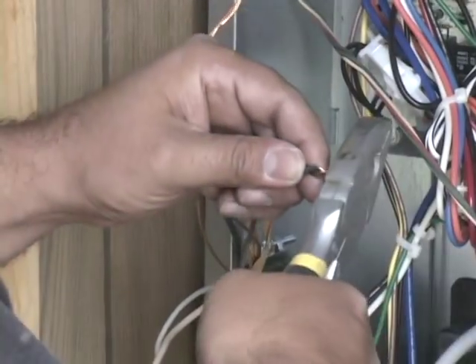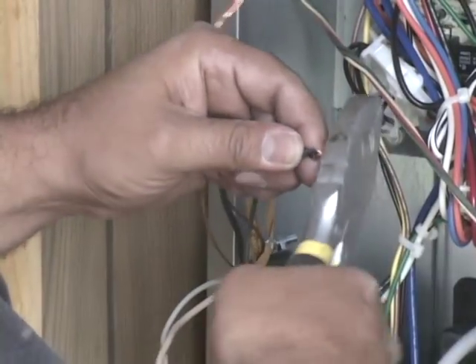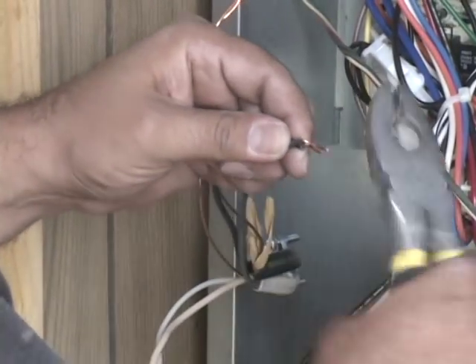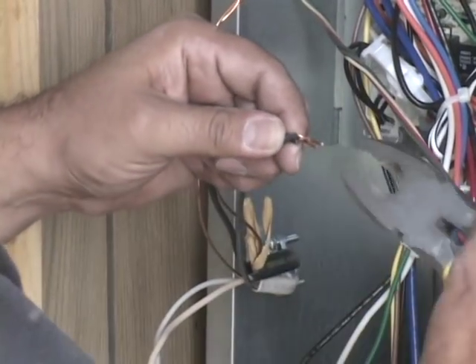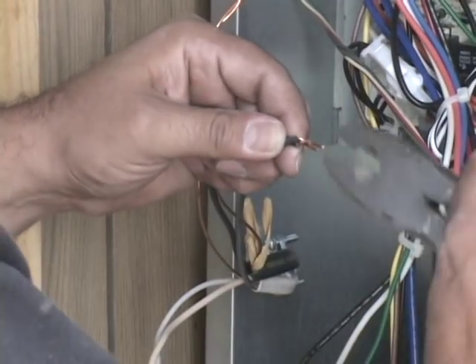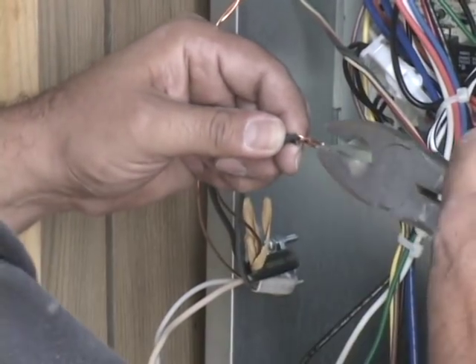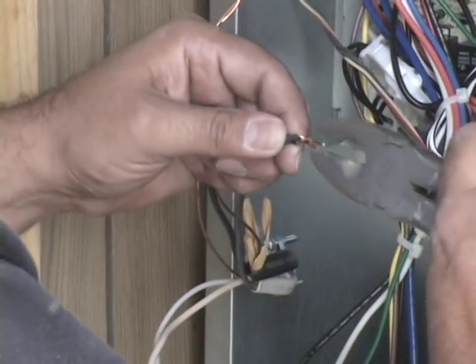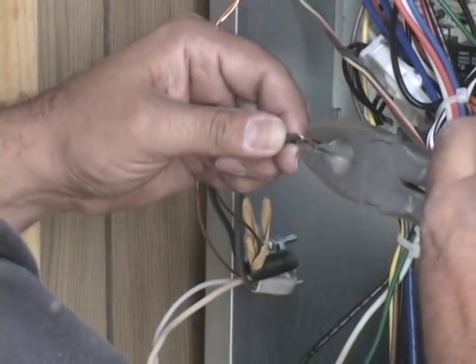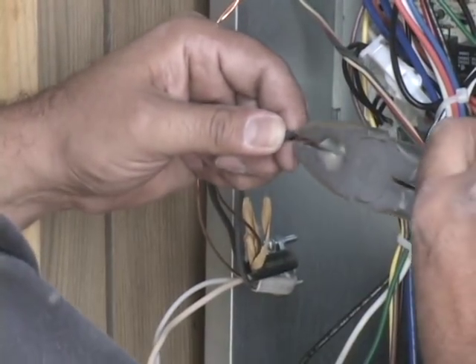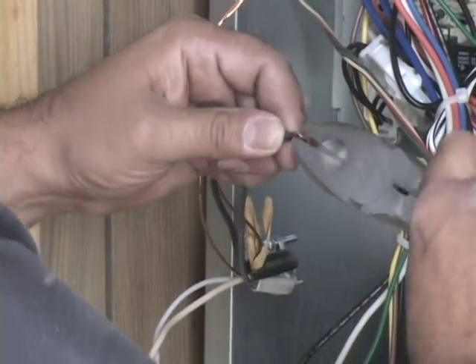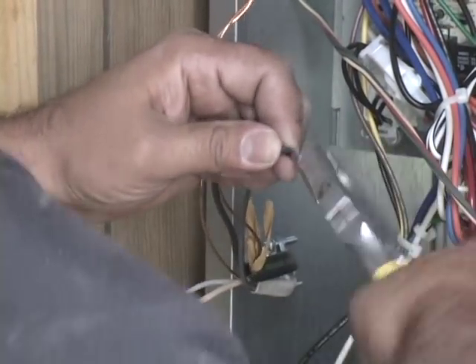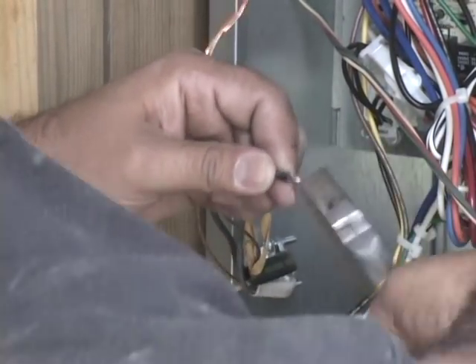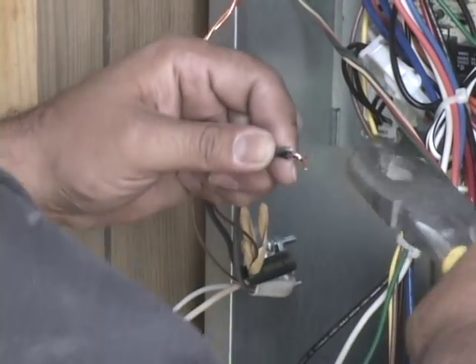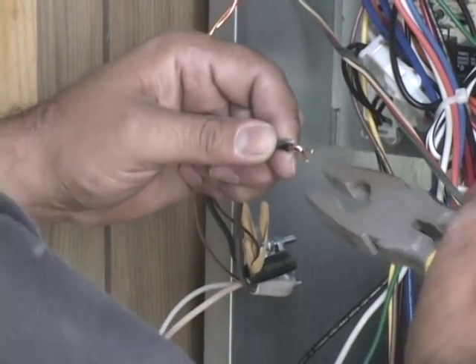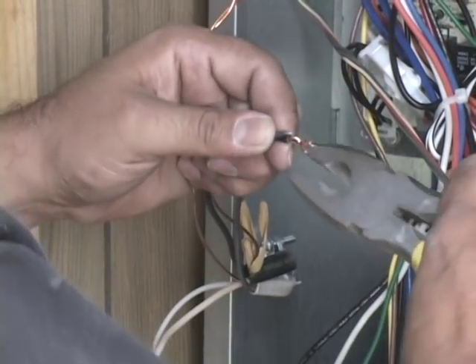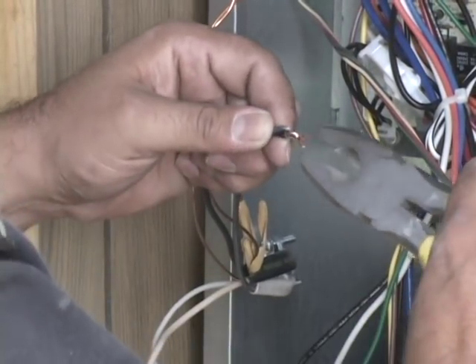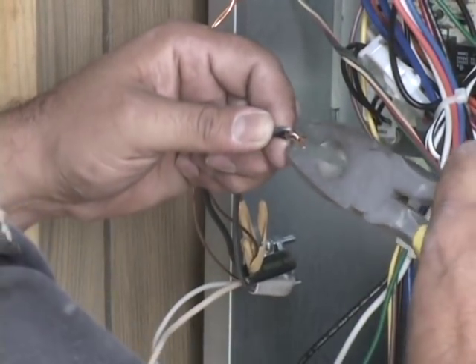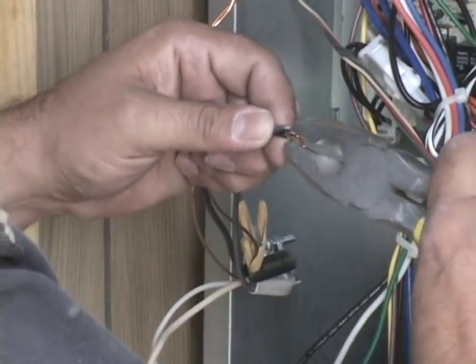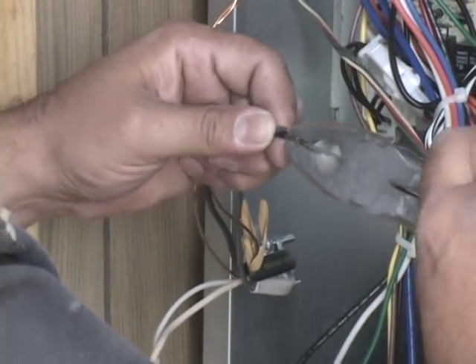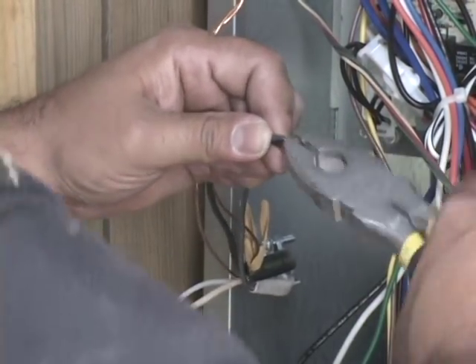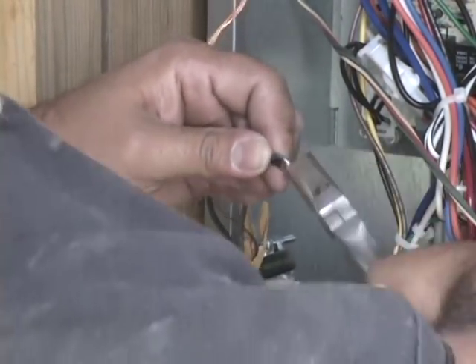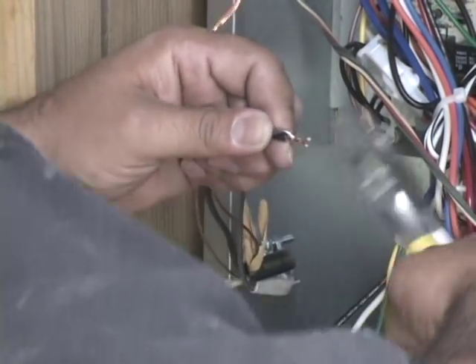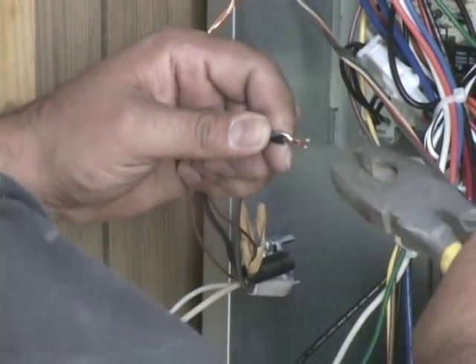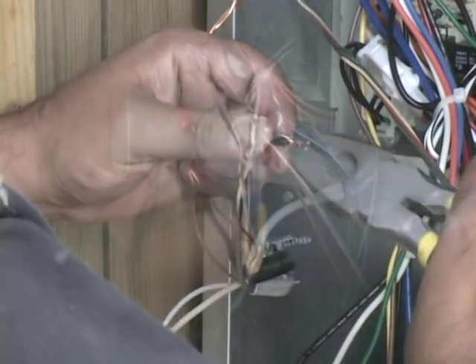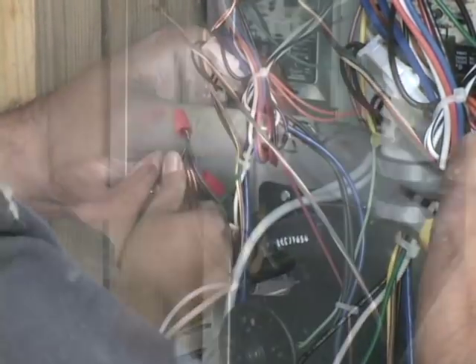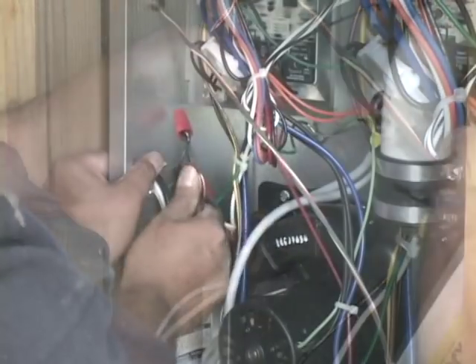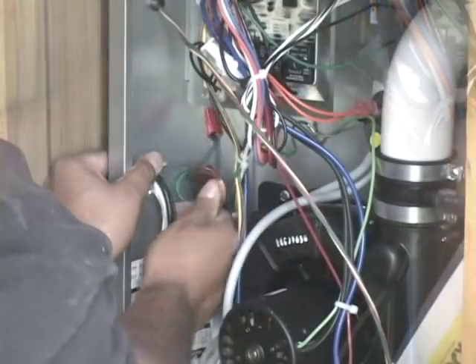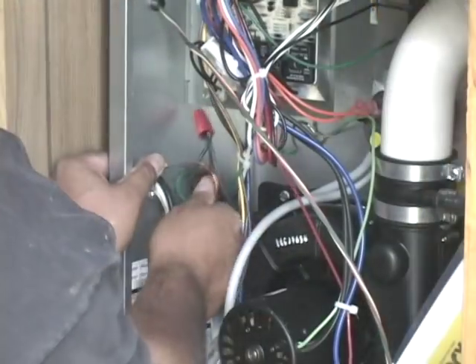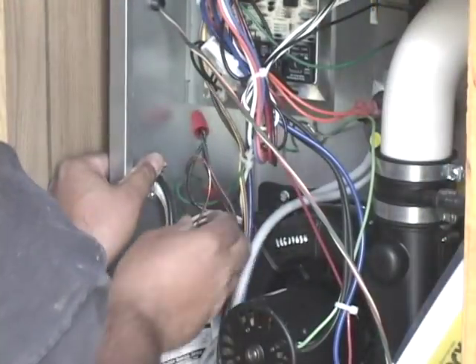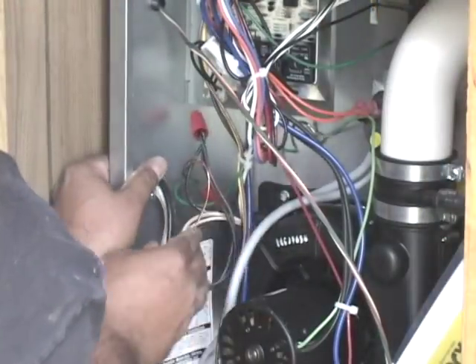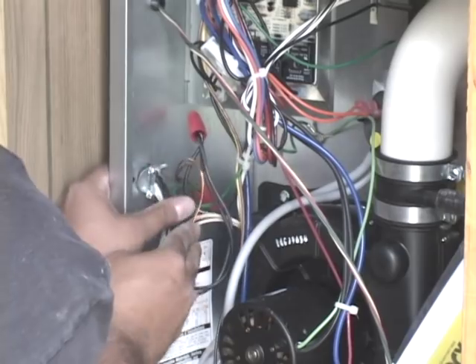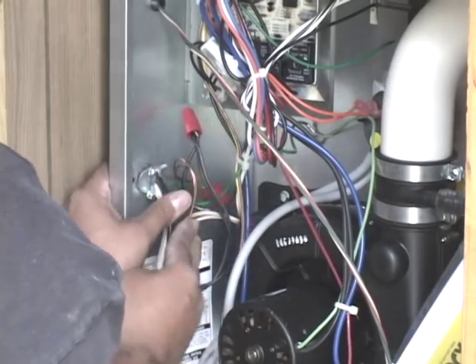Connect power to the unit: black to black, white to white, and ground to ground.